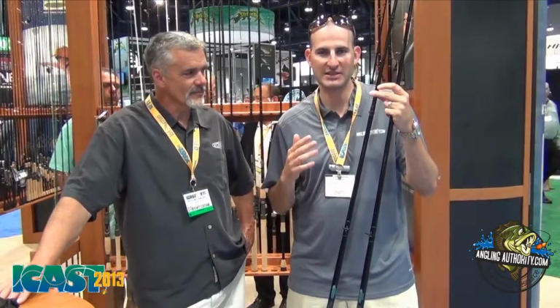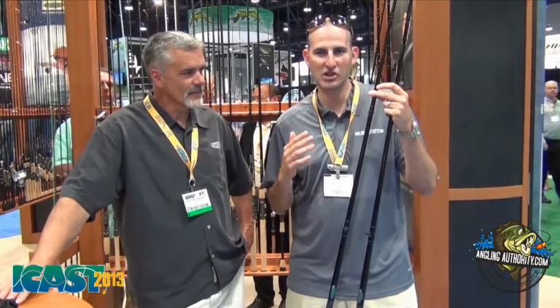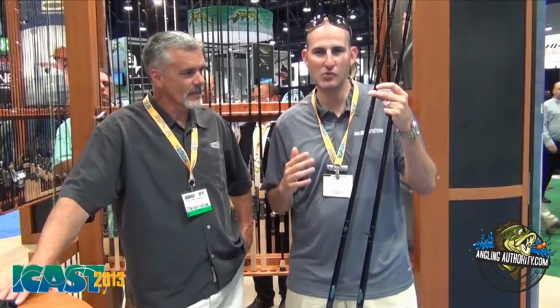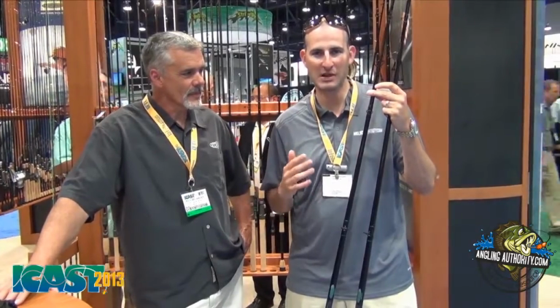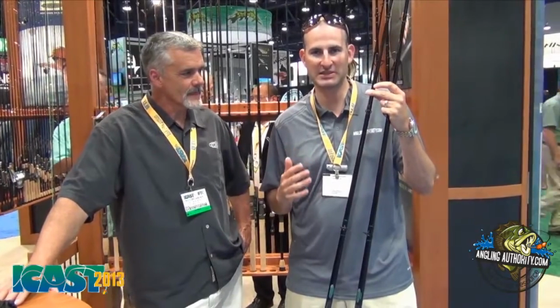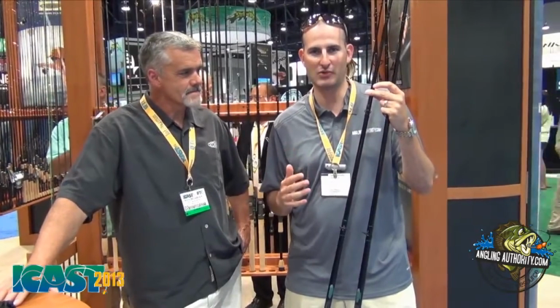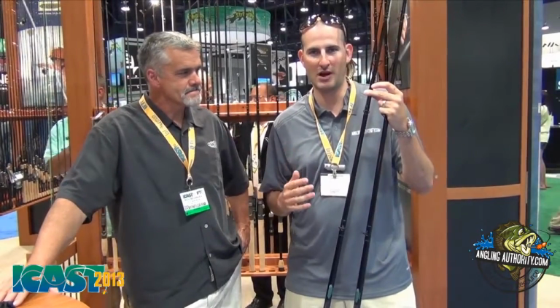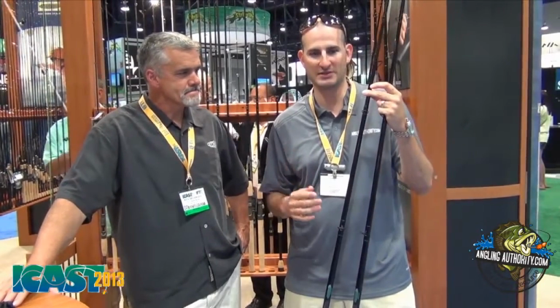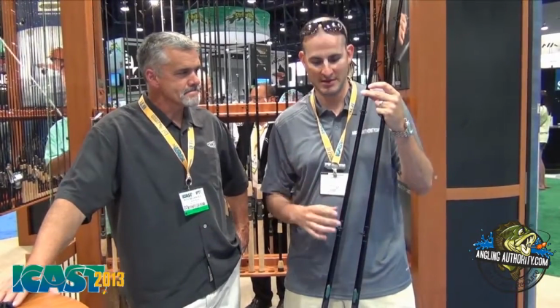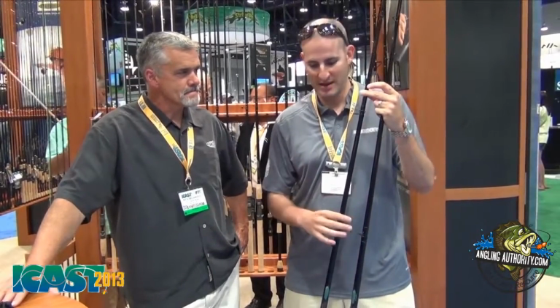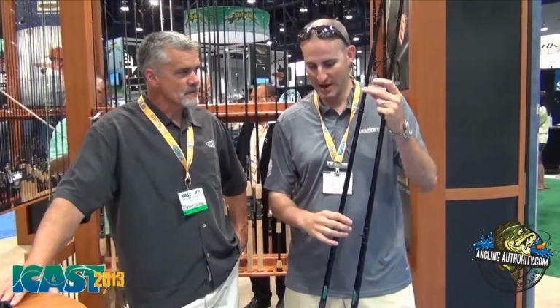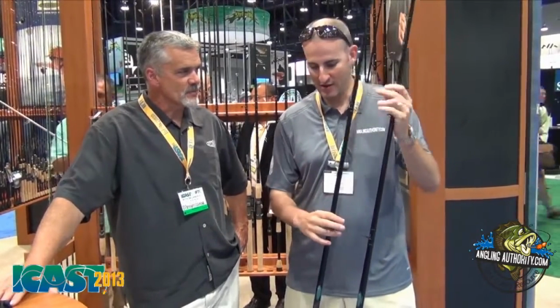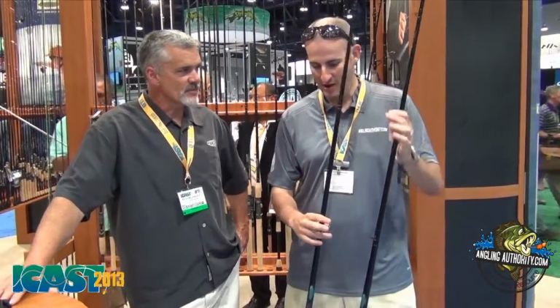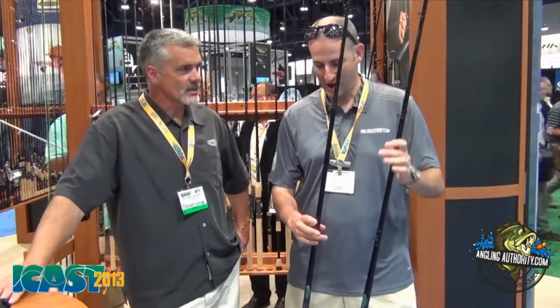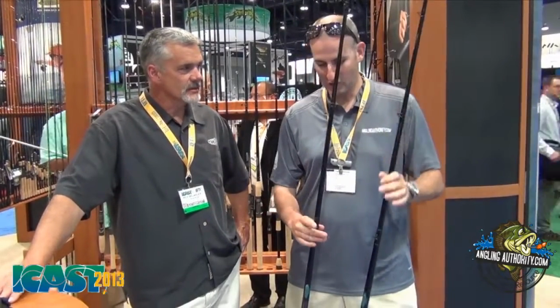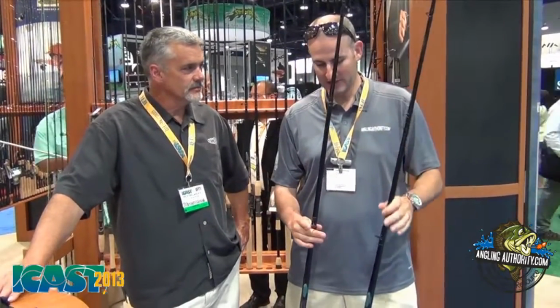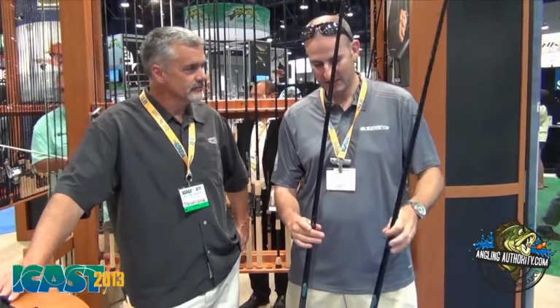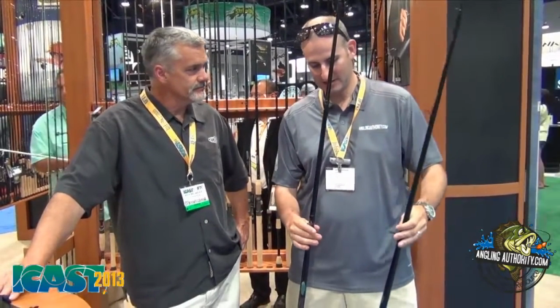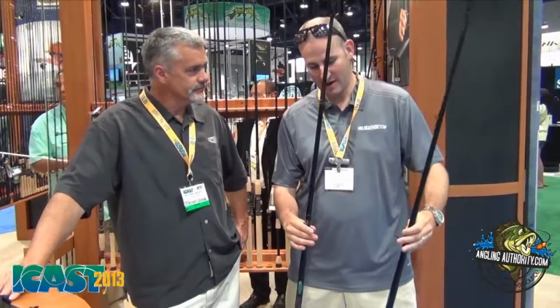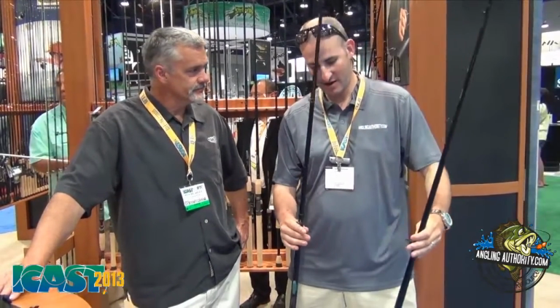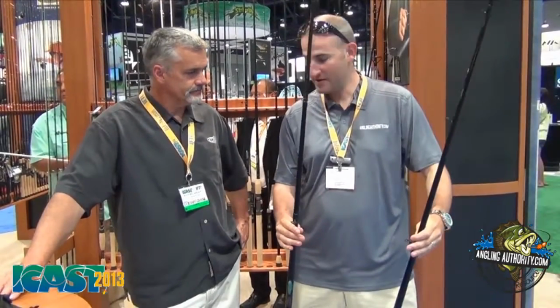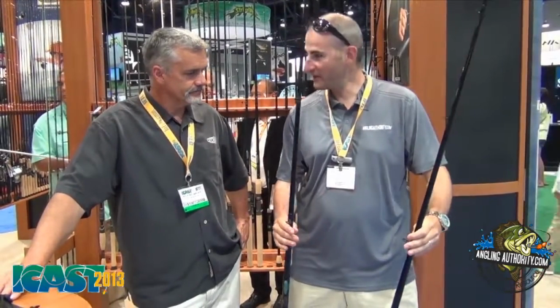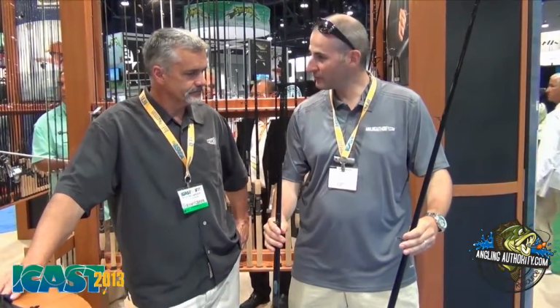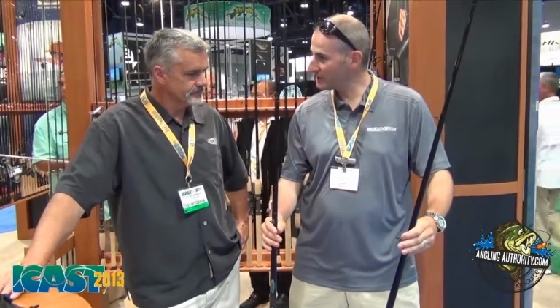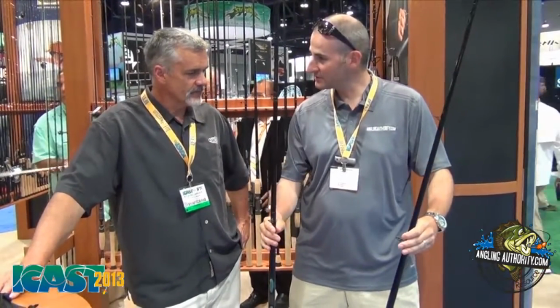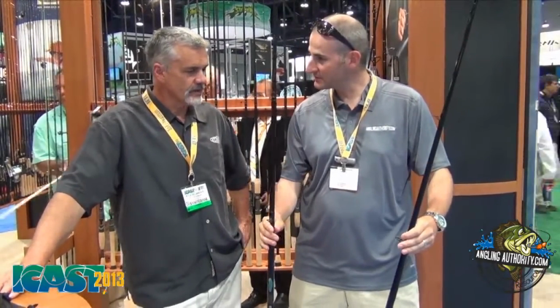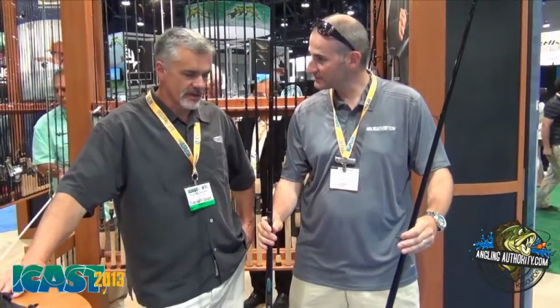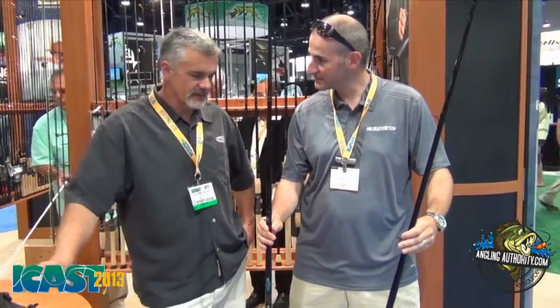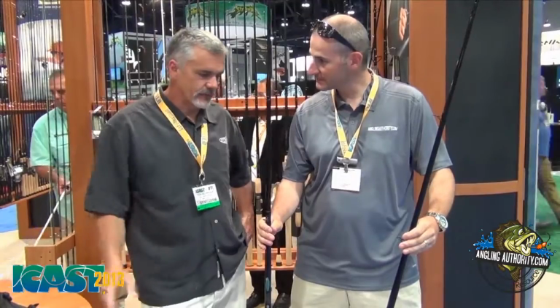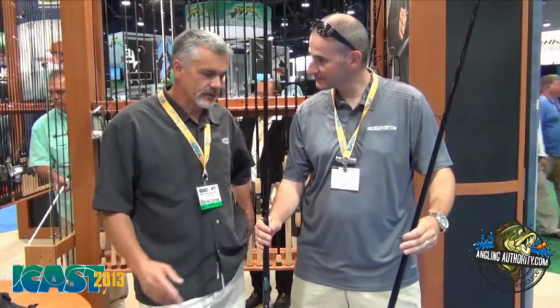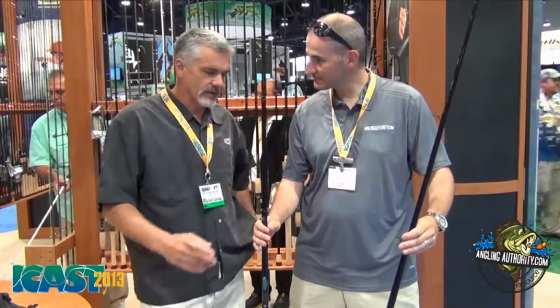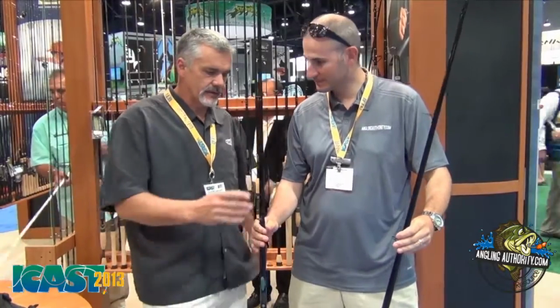This is the new Muskie Rods. I noticed that these are nine foot rods? Nine foot in length.